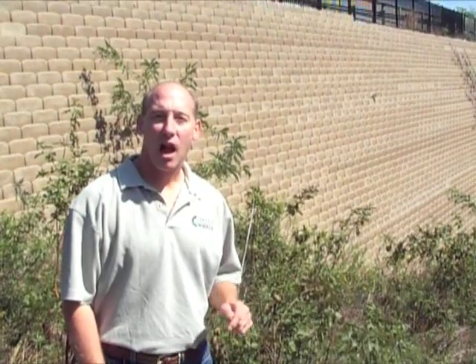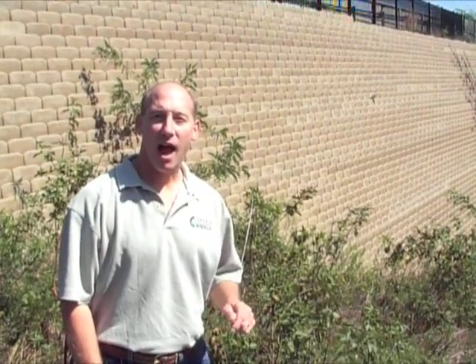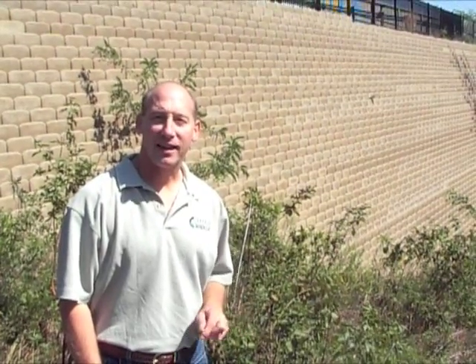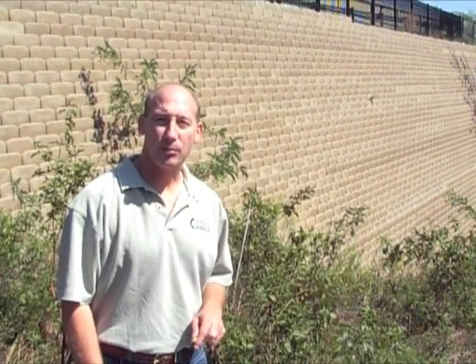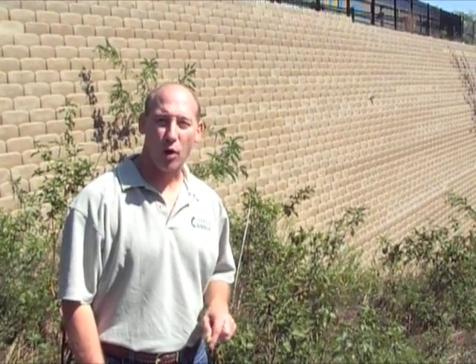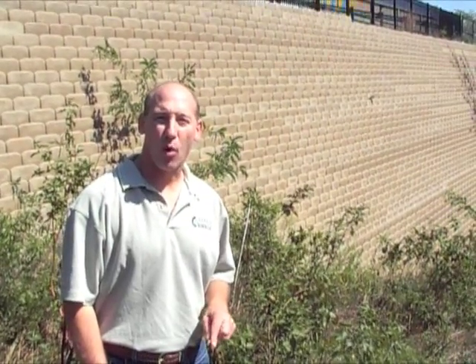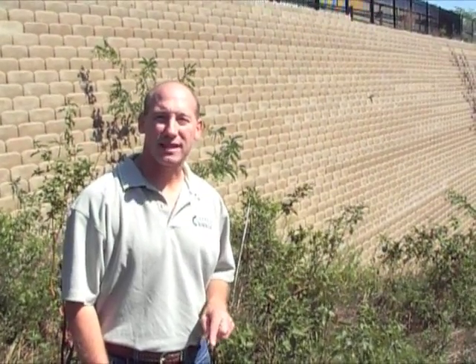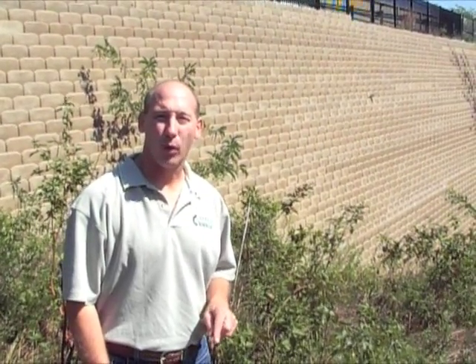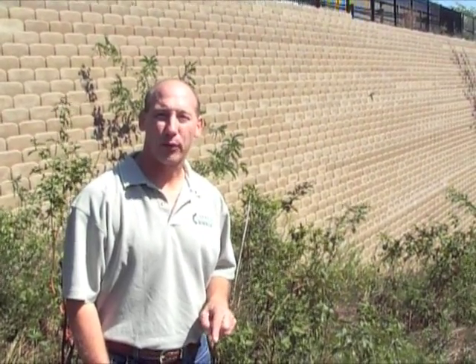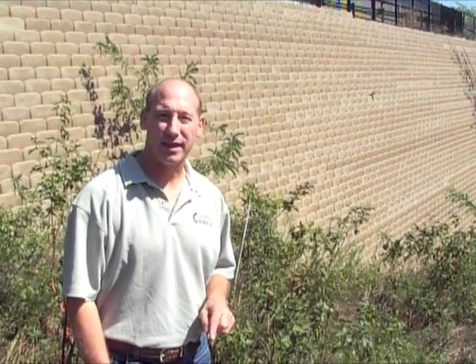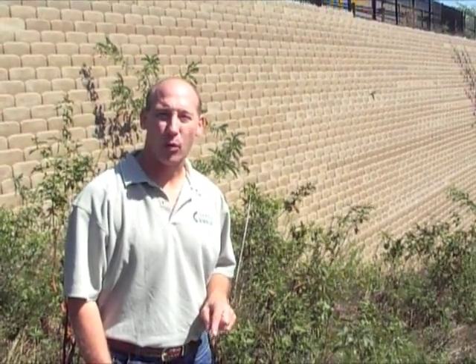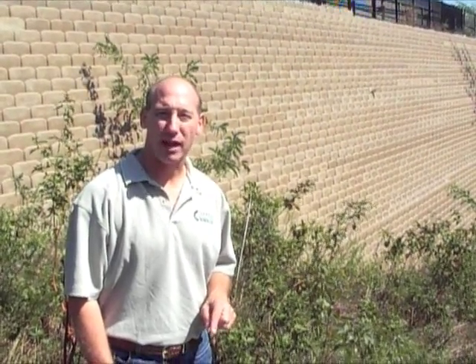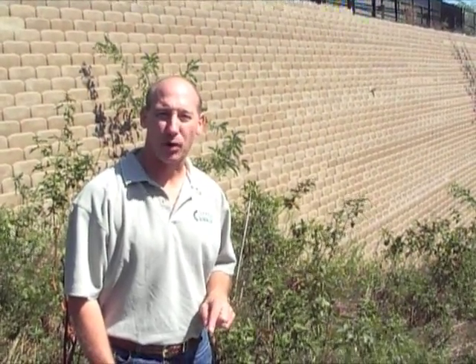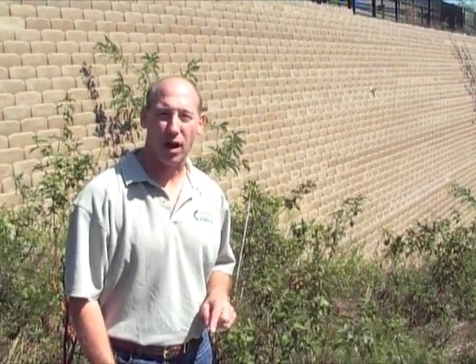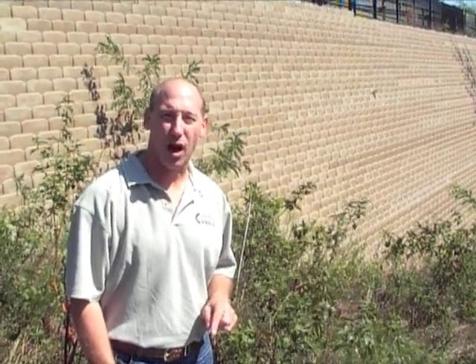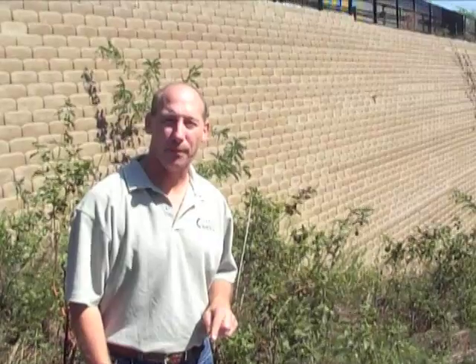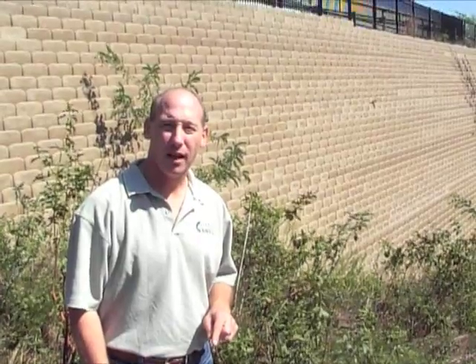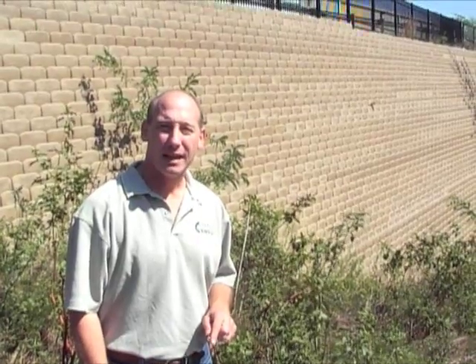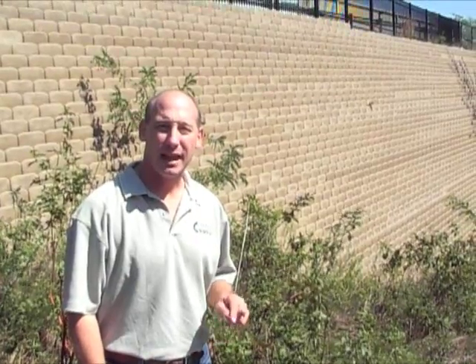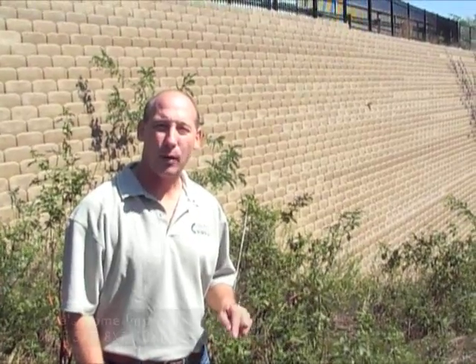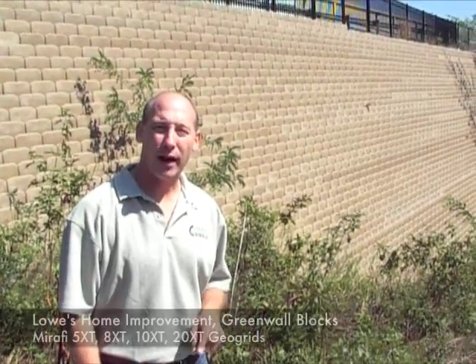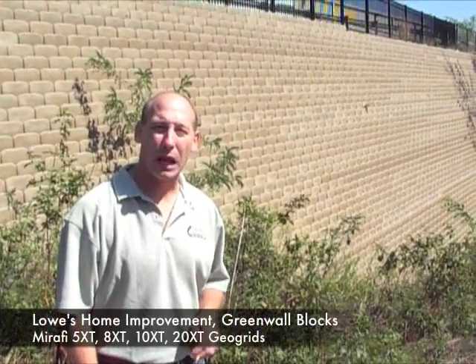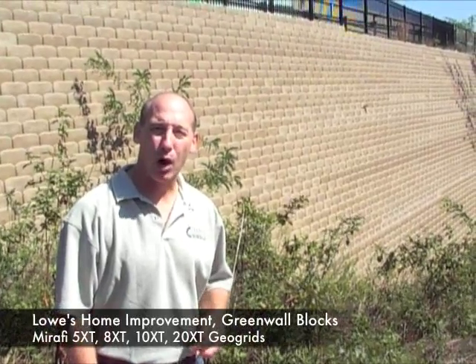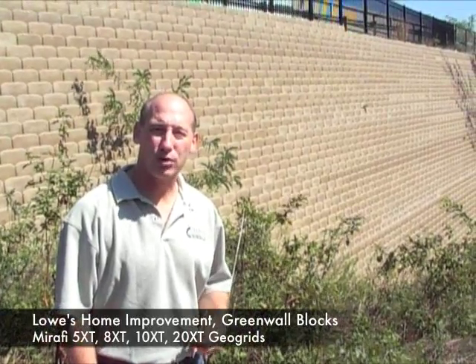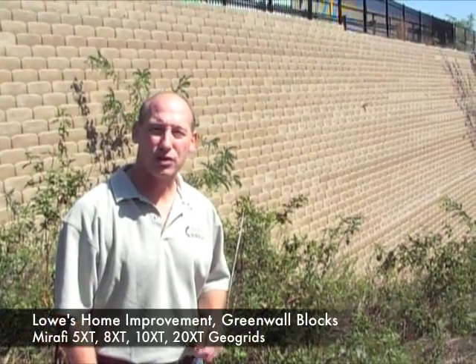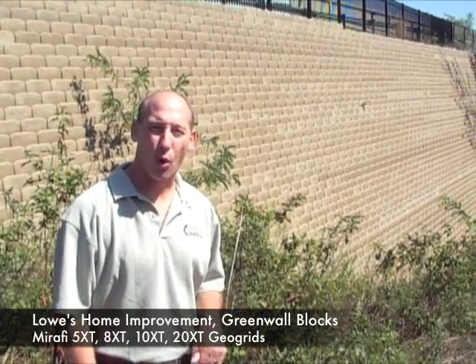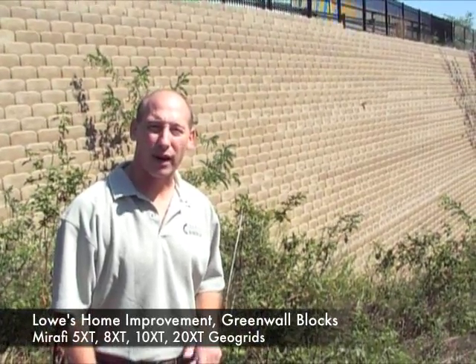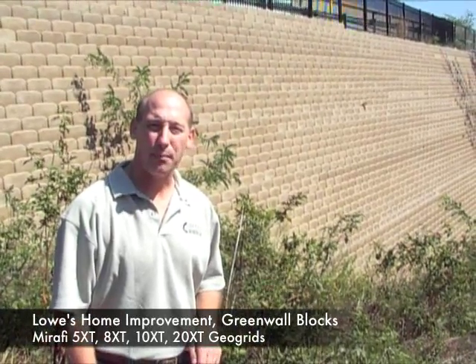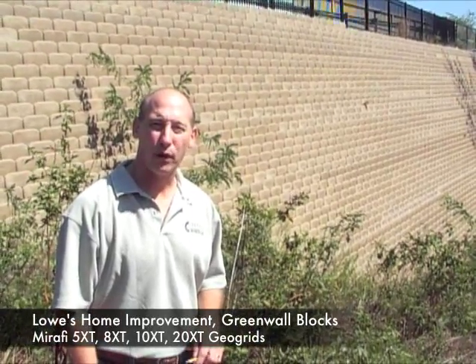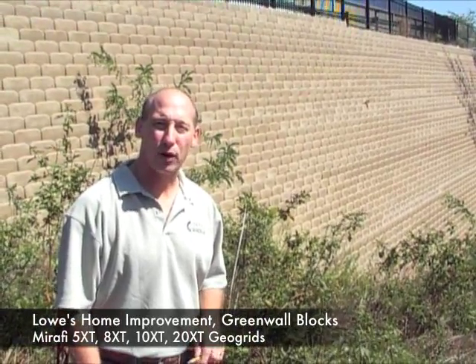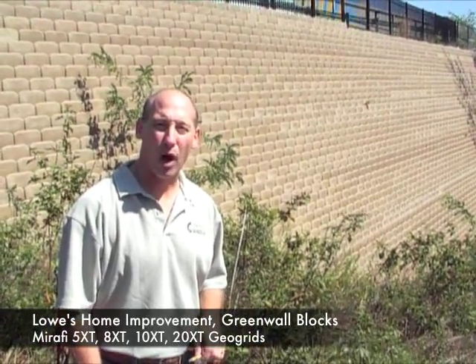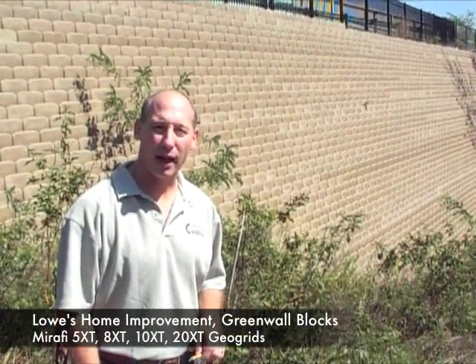Hi, I'm Joe Kowalski with RetainingWallExpert.com. Today we are at the Lowe's Store in Milford, Ohio.